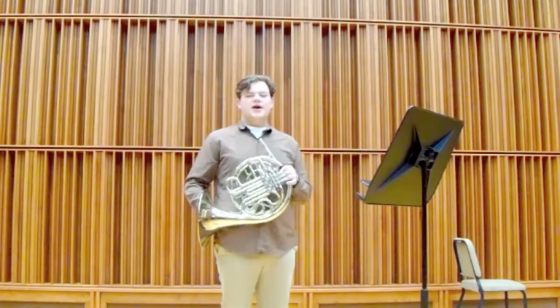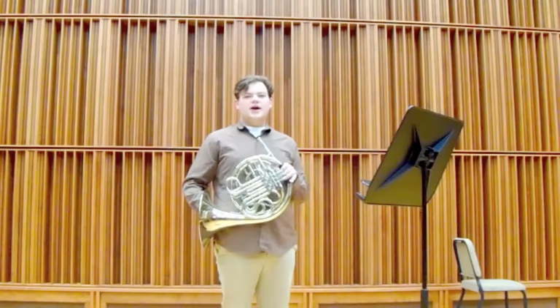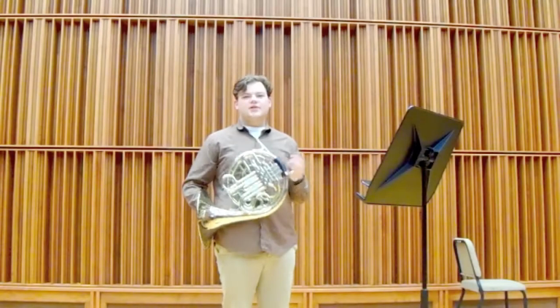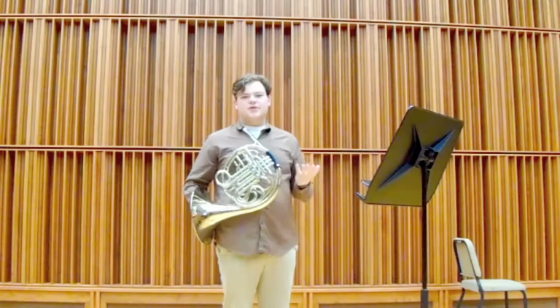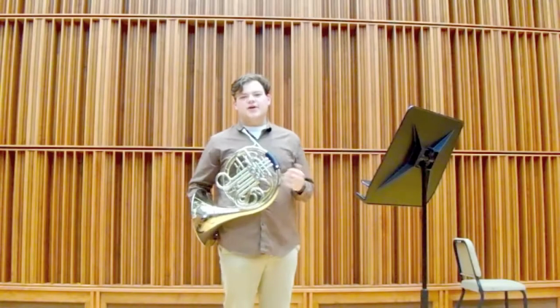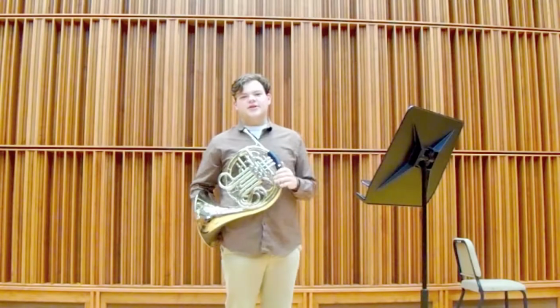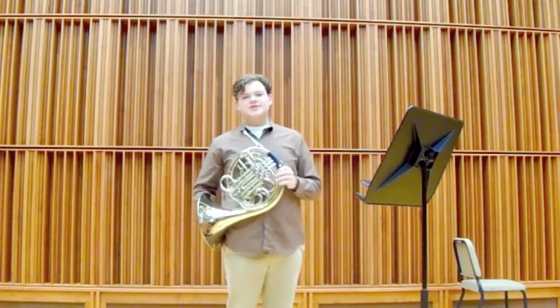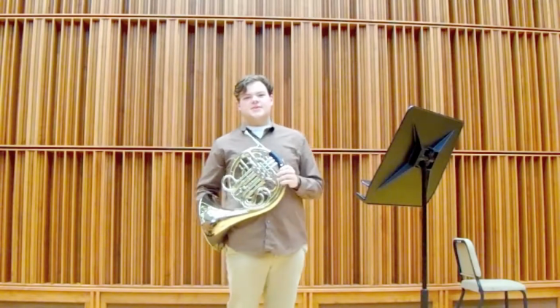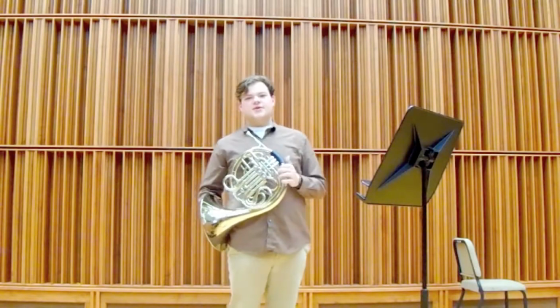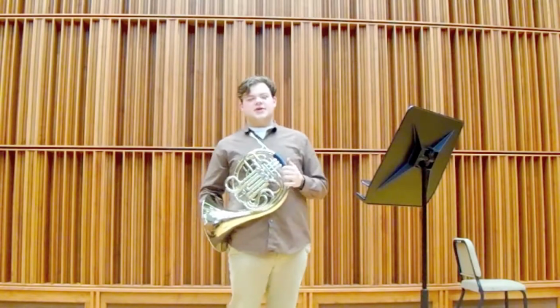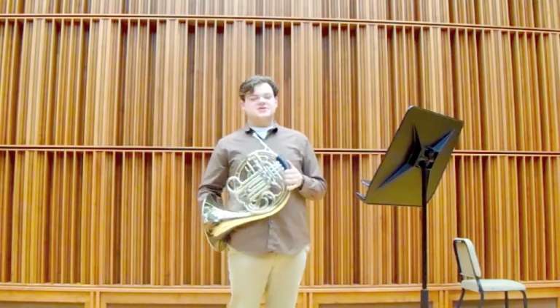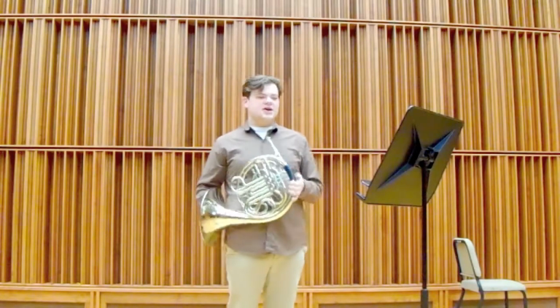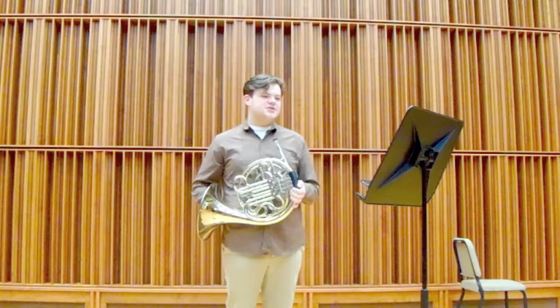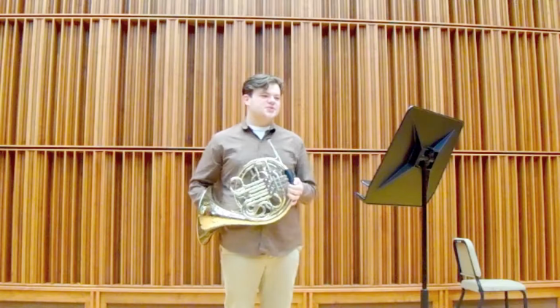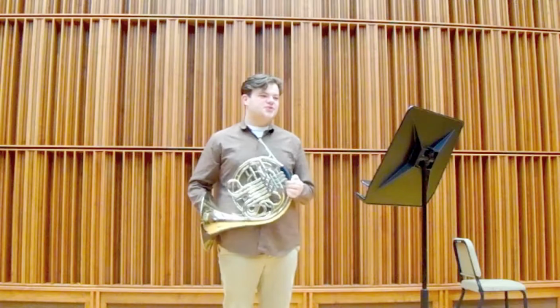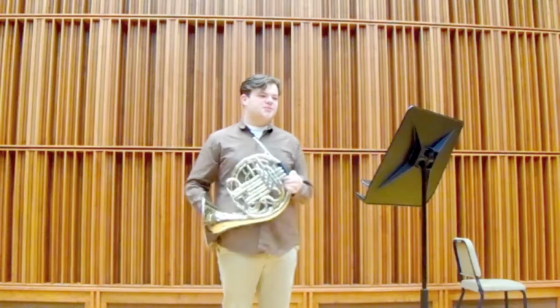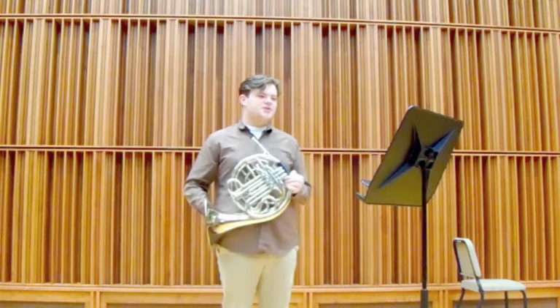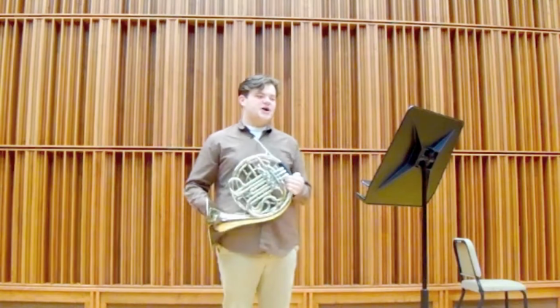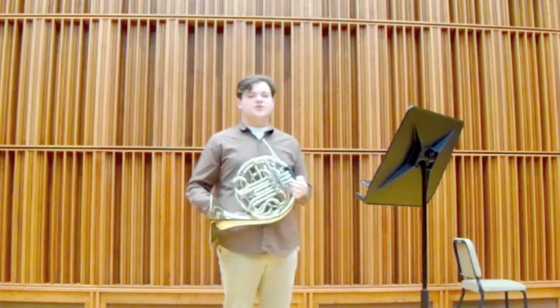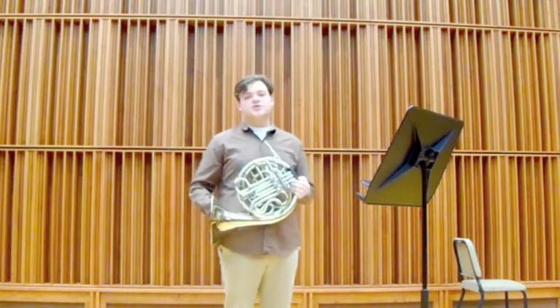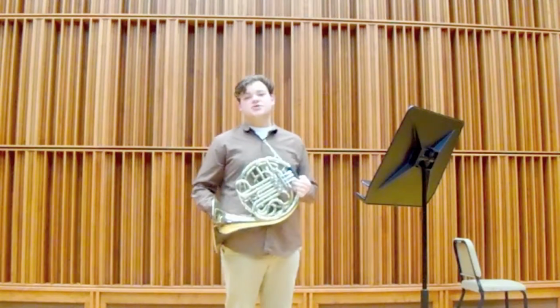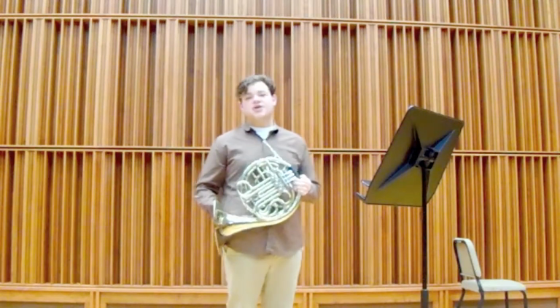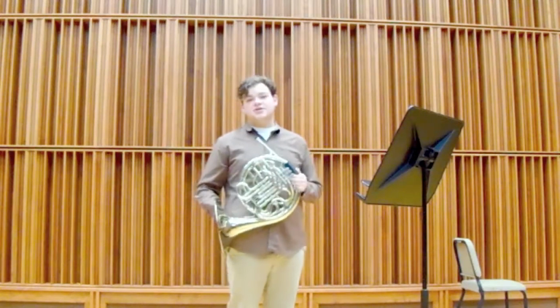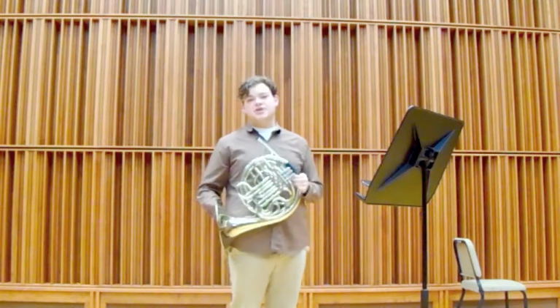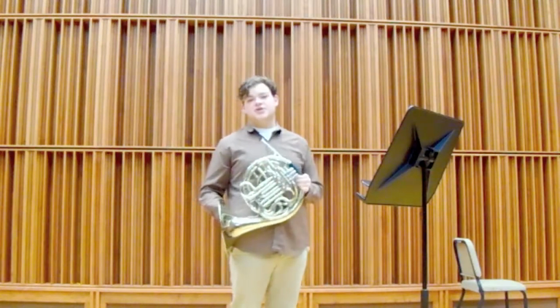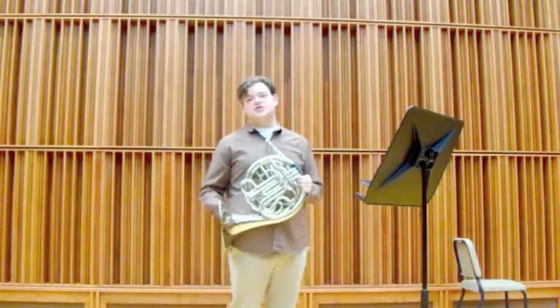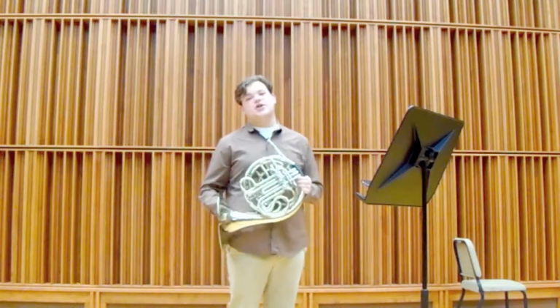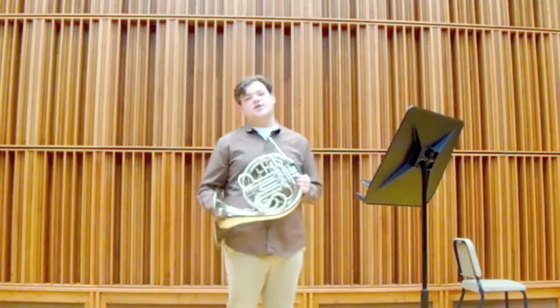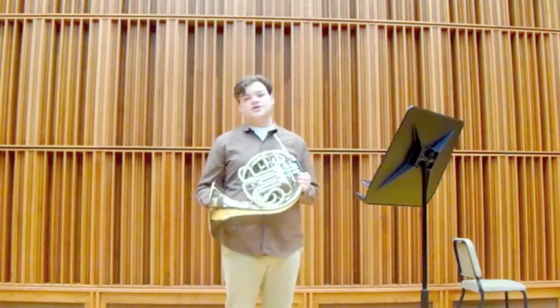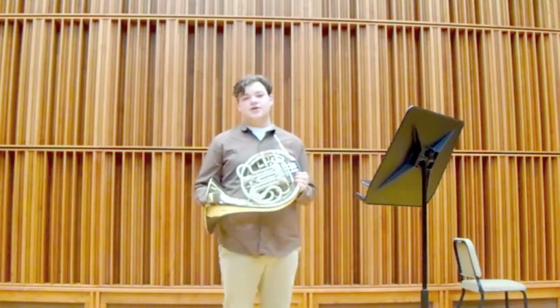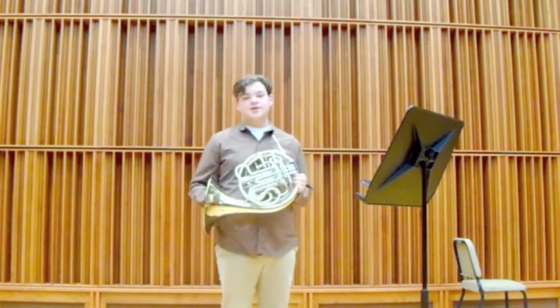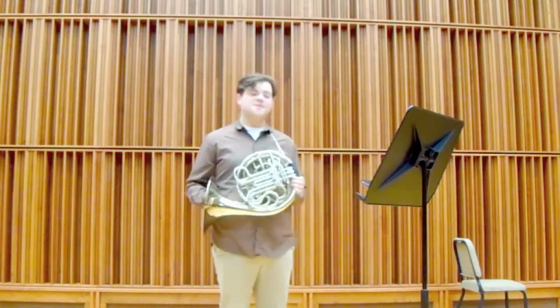And for another example, here is an excerpt from the first horn solo. This is the first Shostakovich cello concerto.